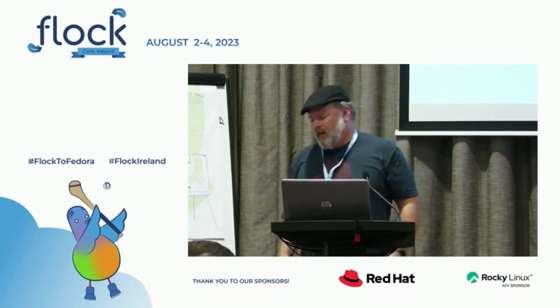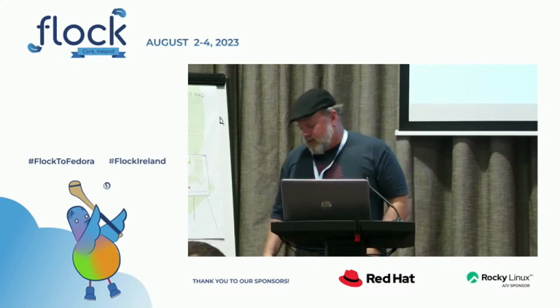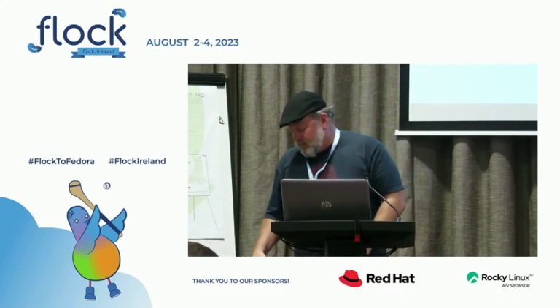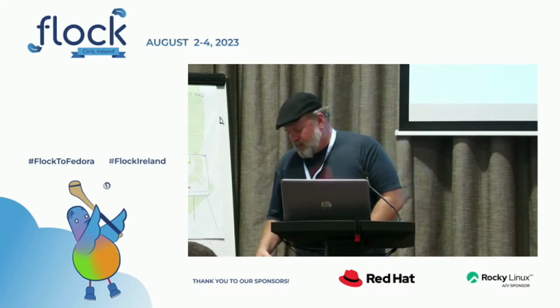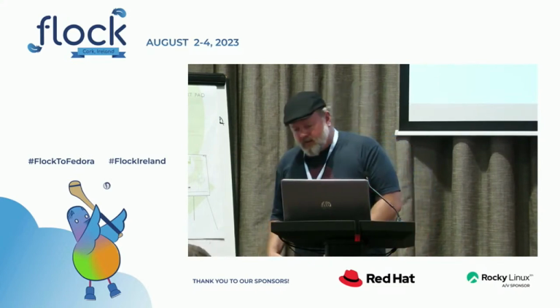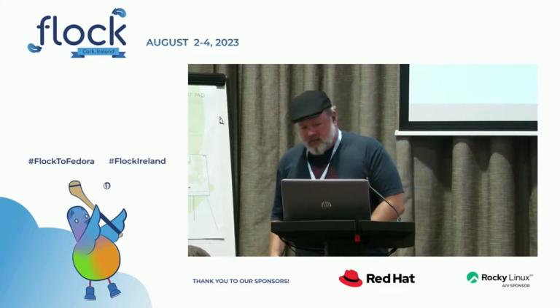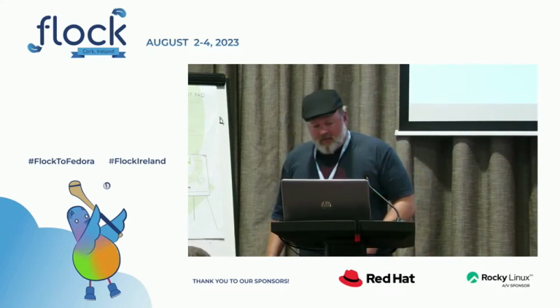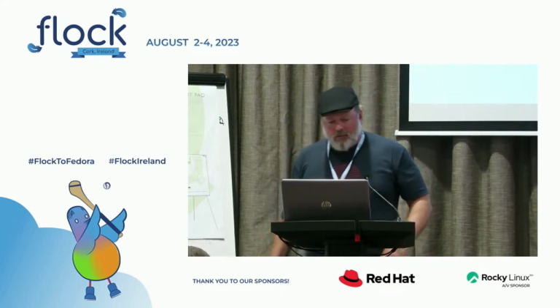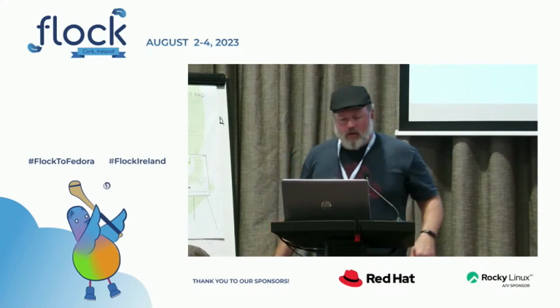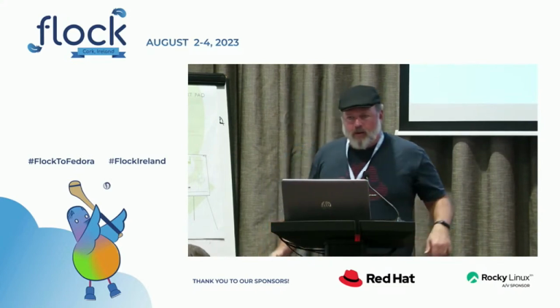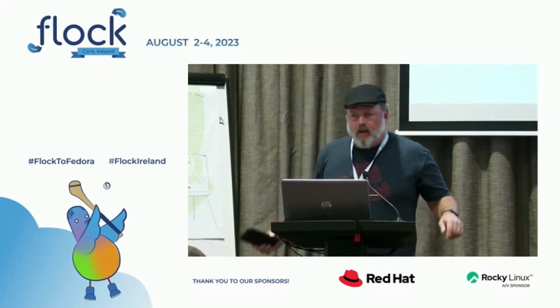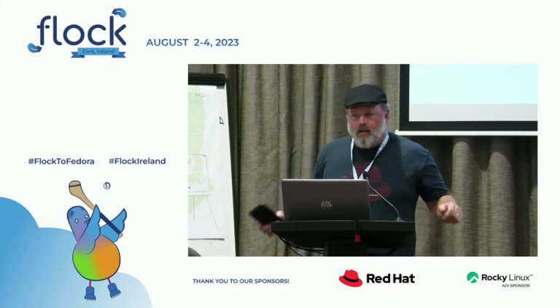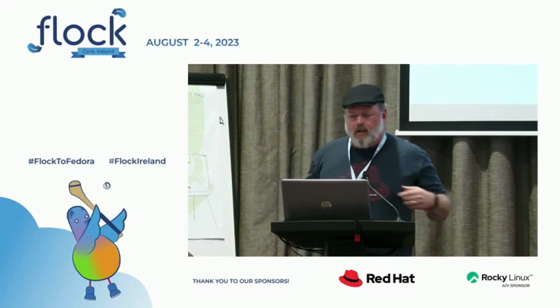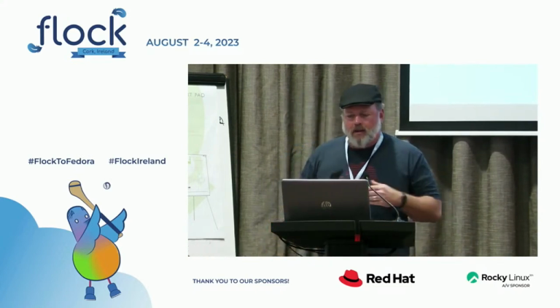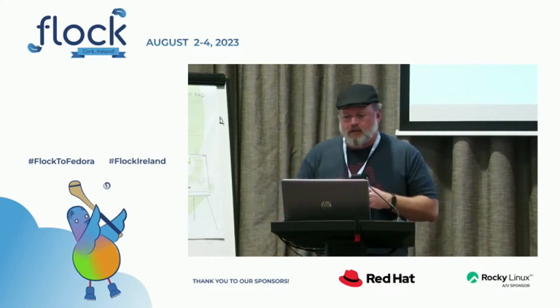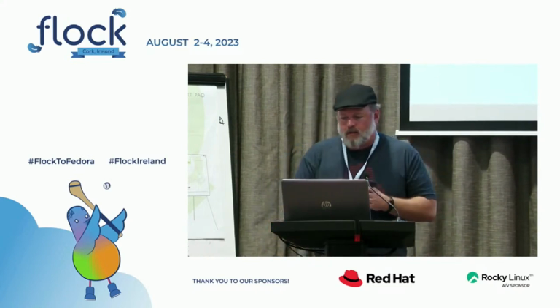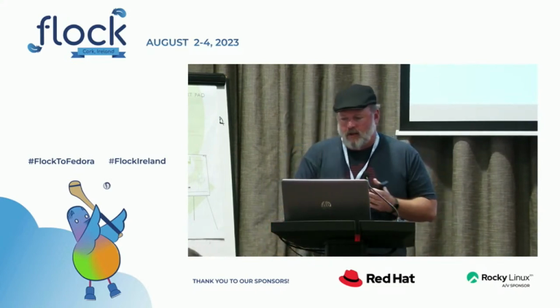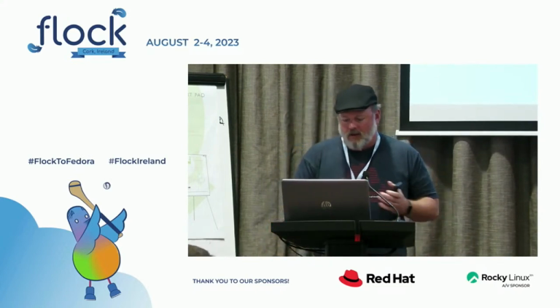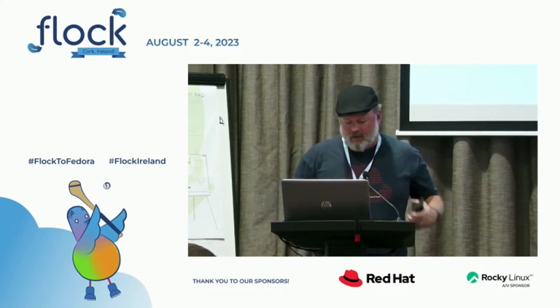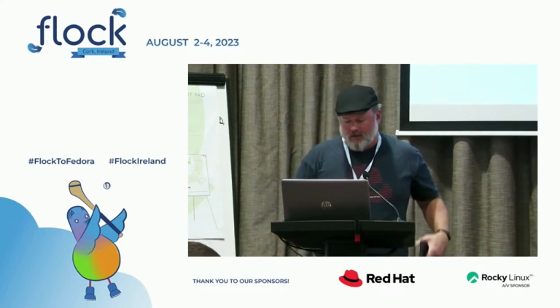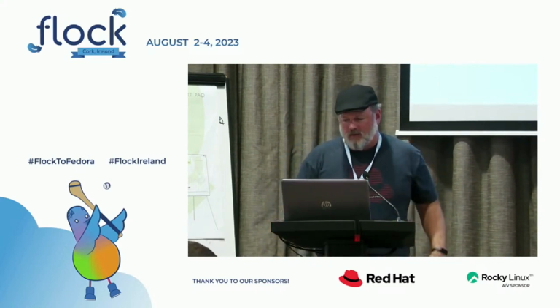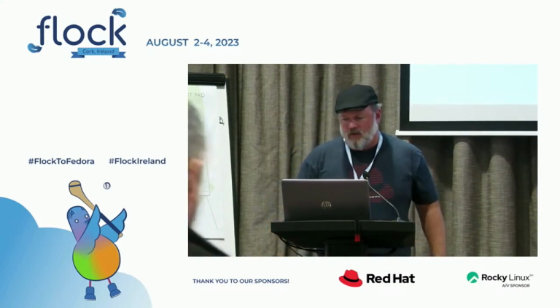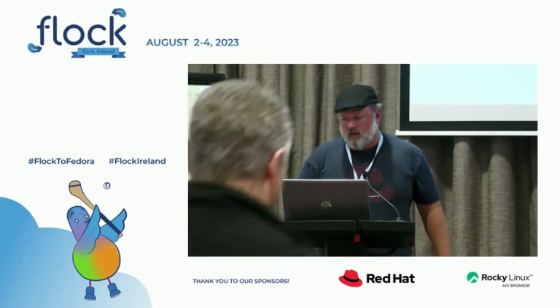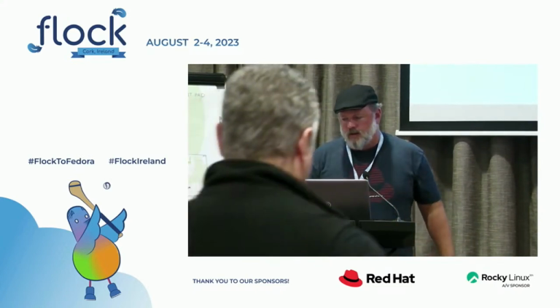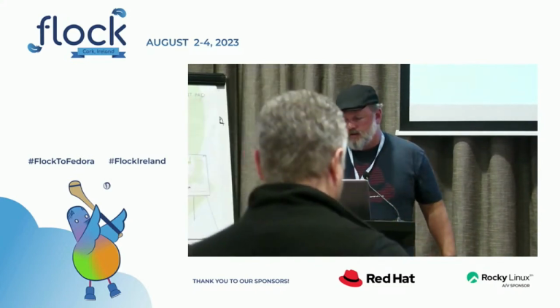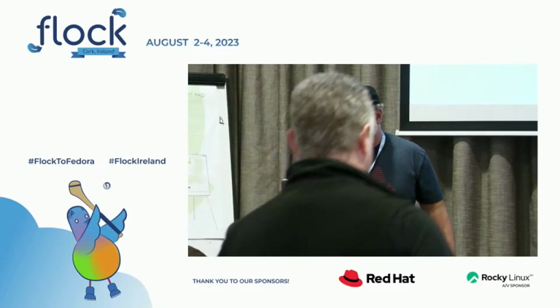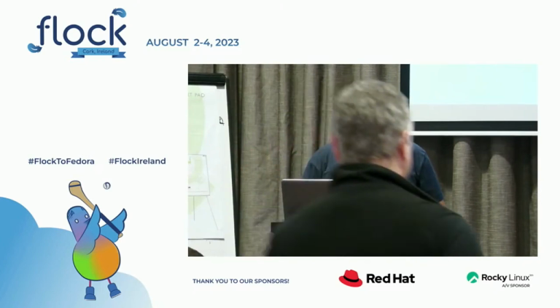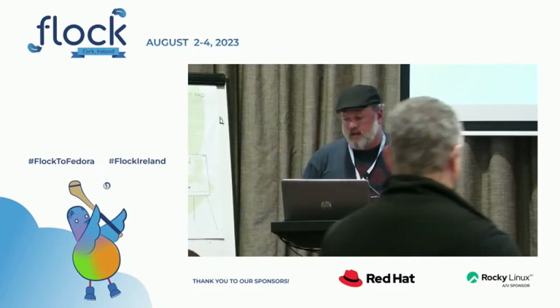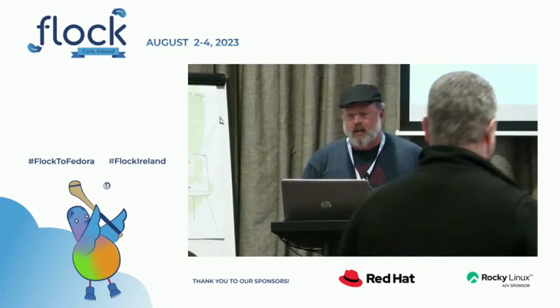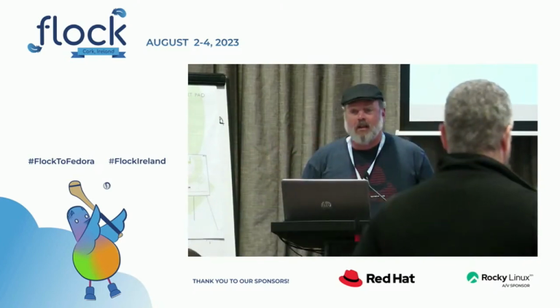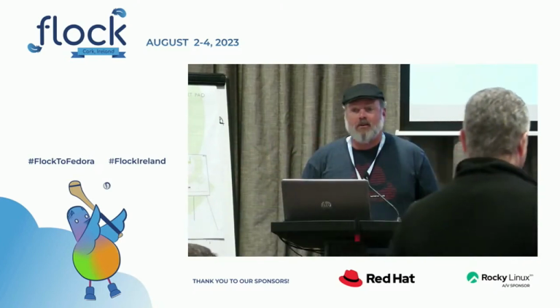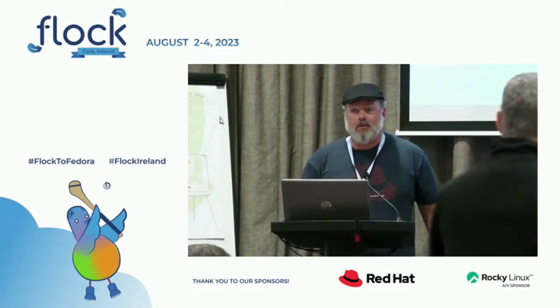I'll be around all week and happy to answer any questions or take any contributions.